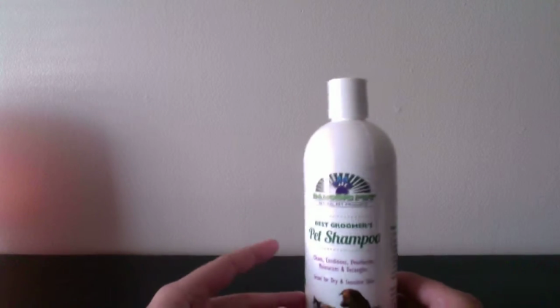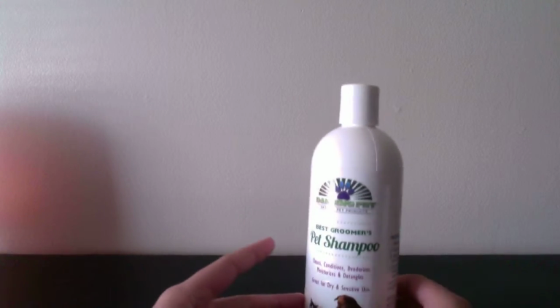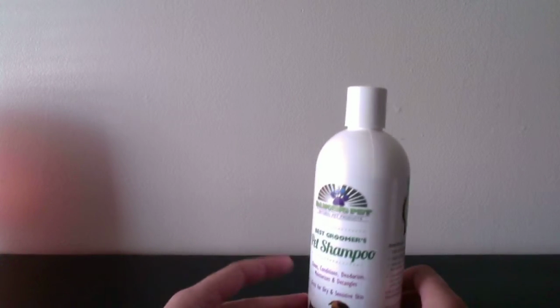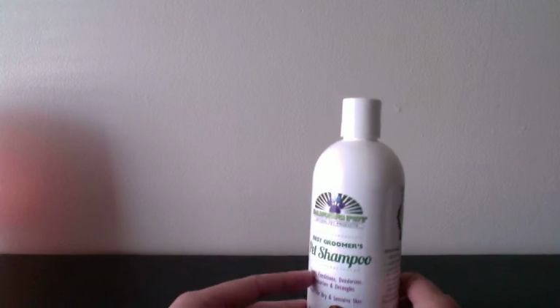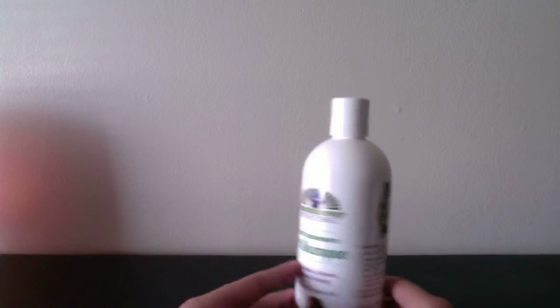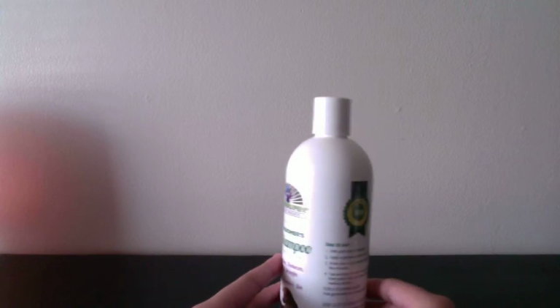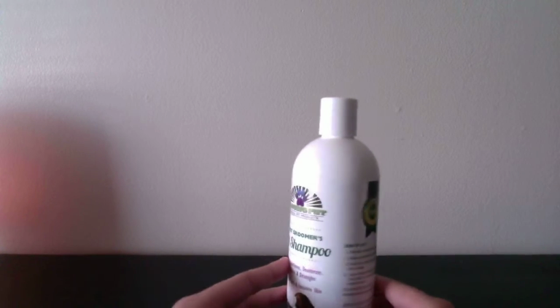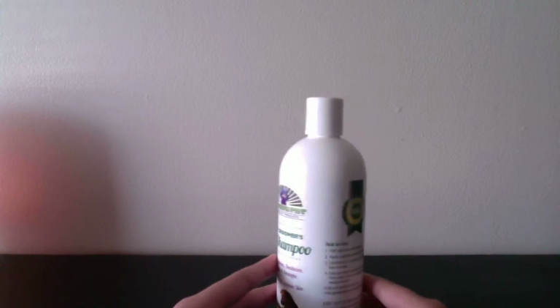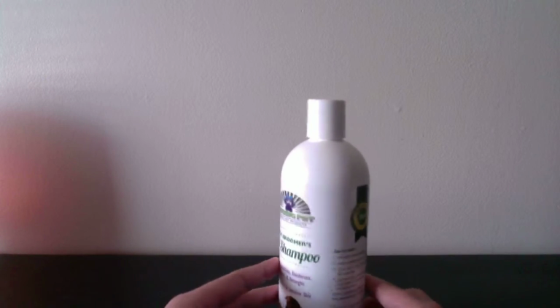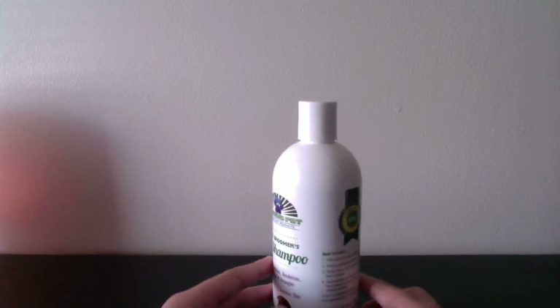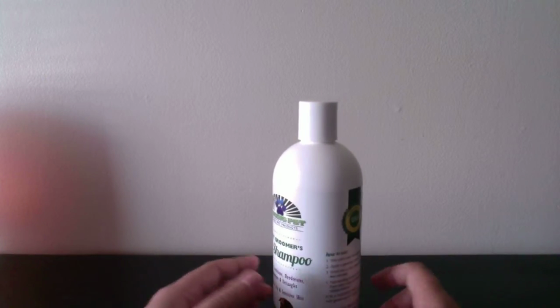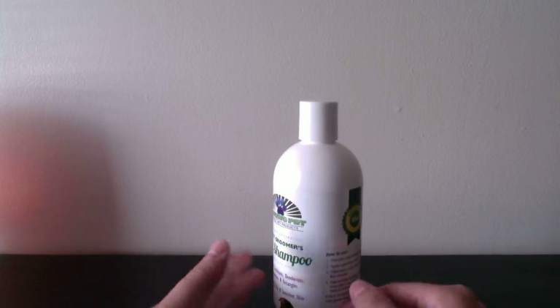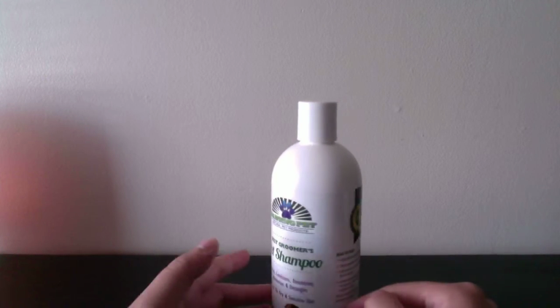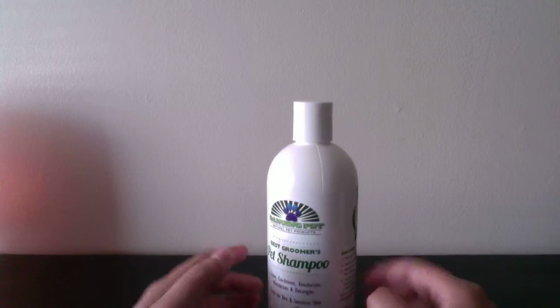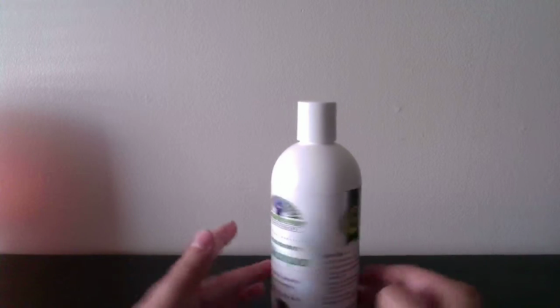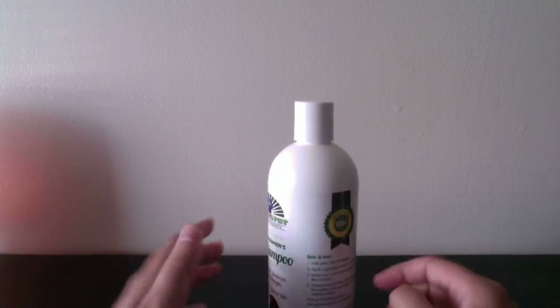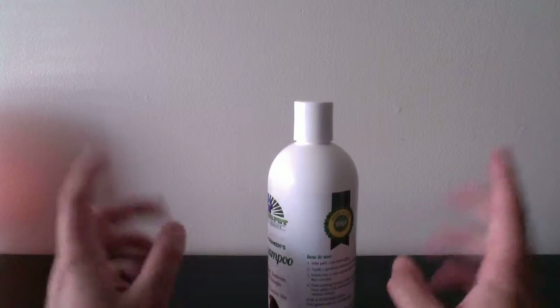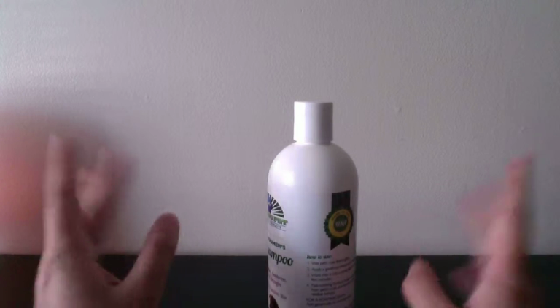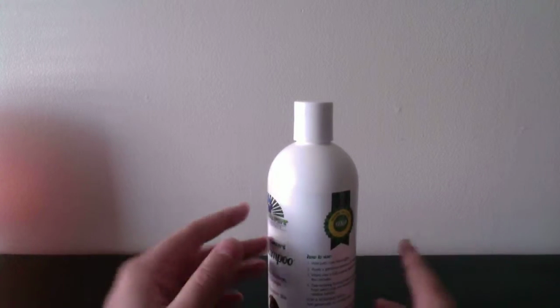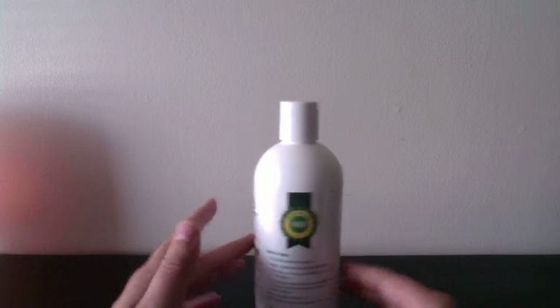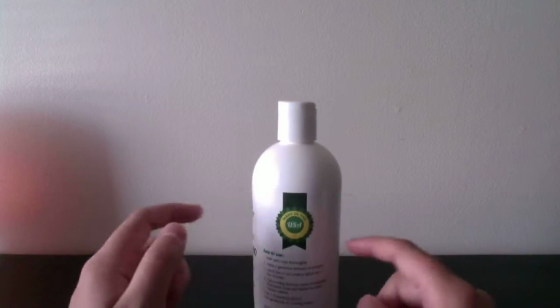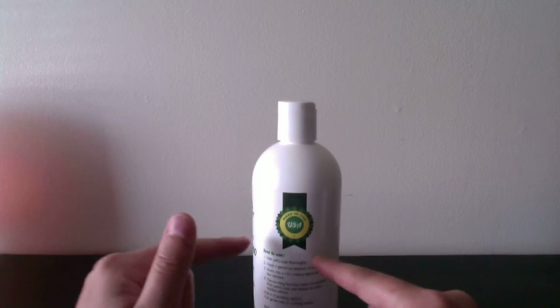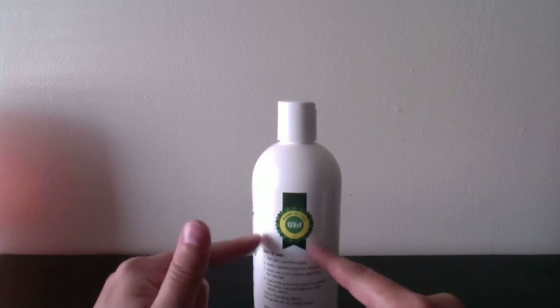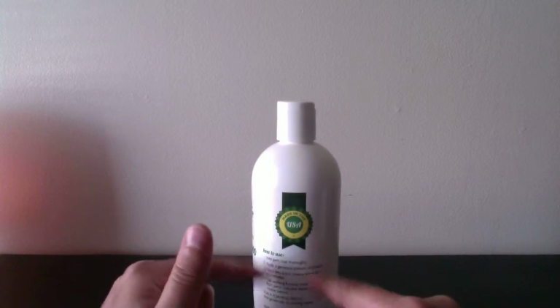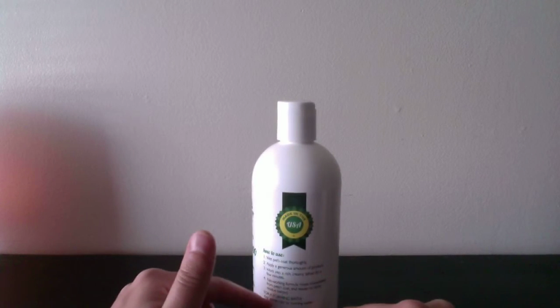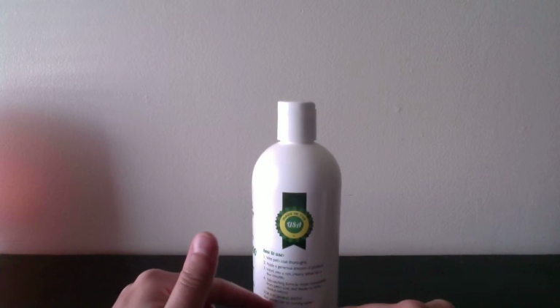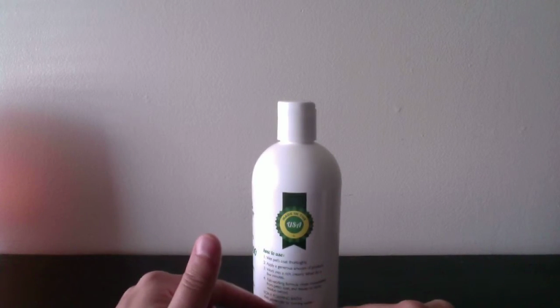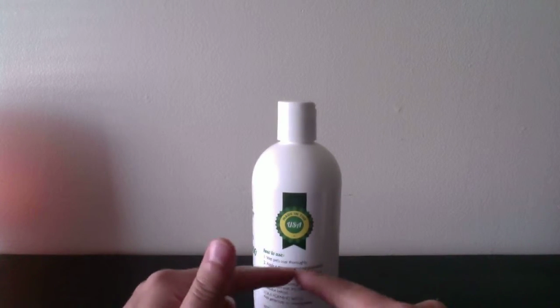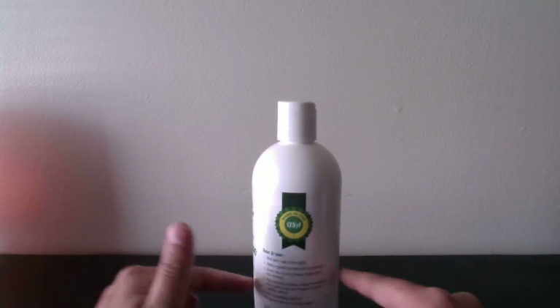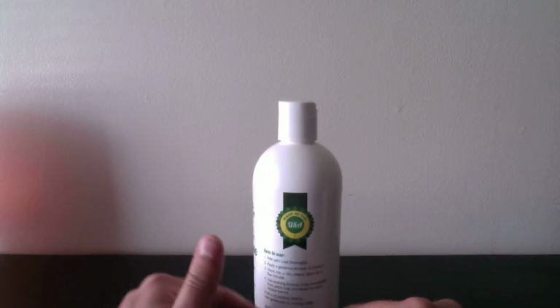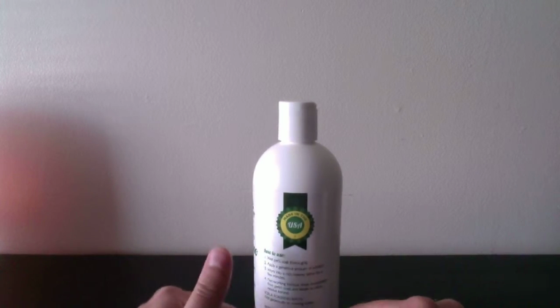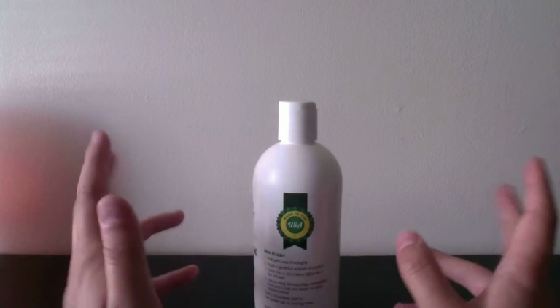So I got this product because — and it also comes with instructions on how to use it.